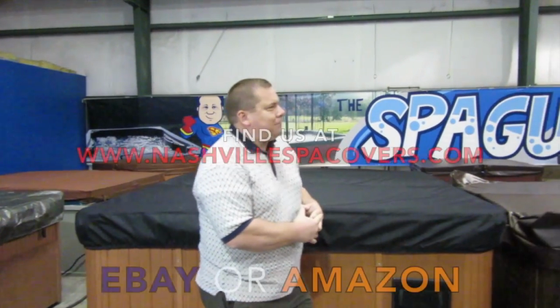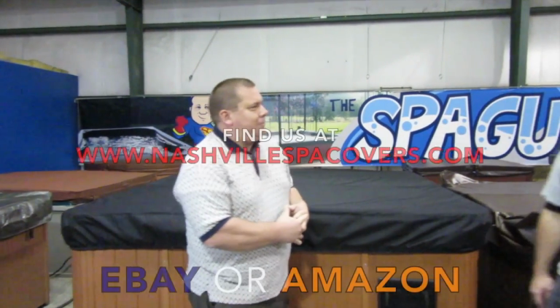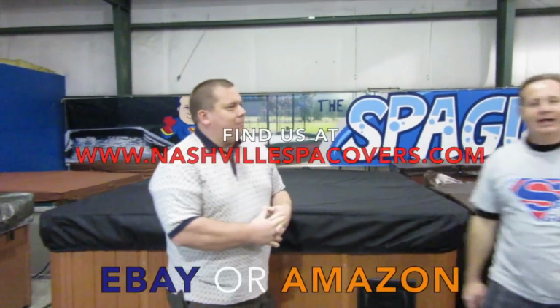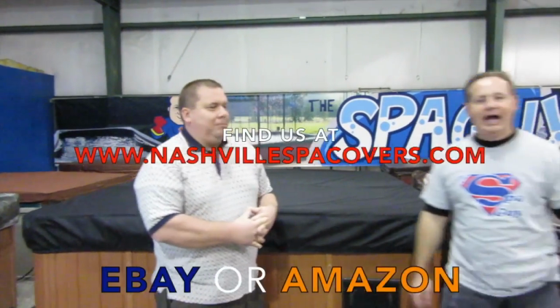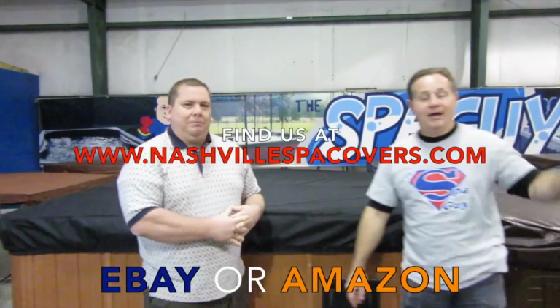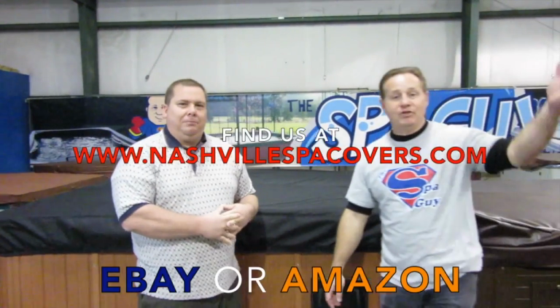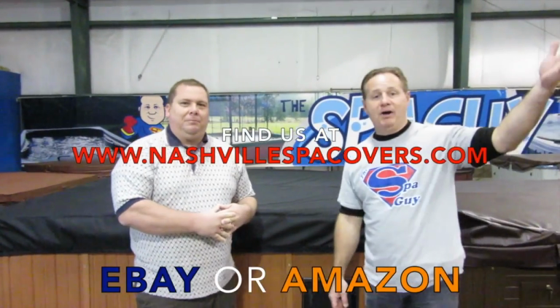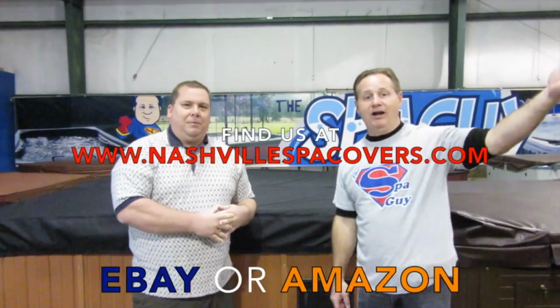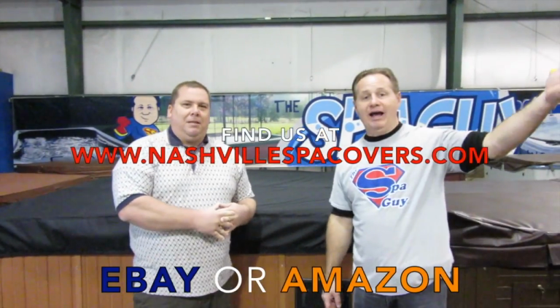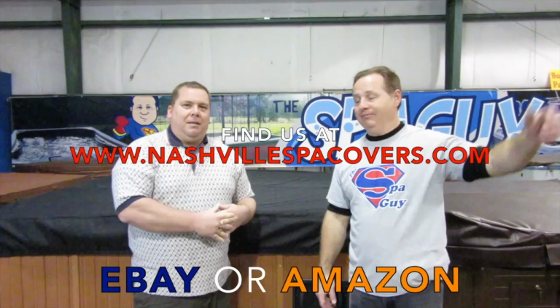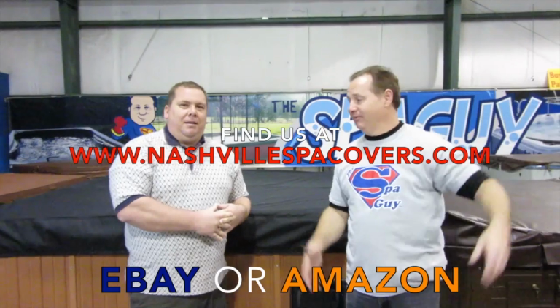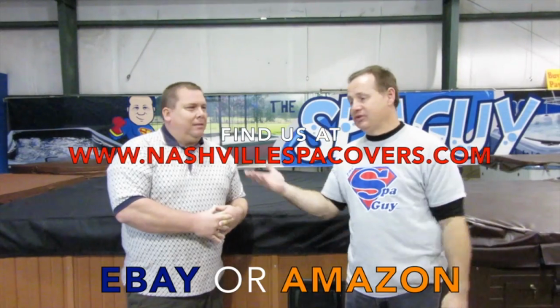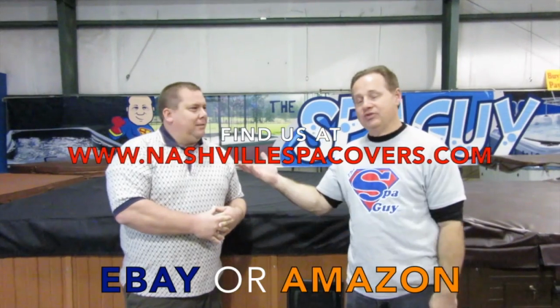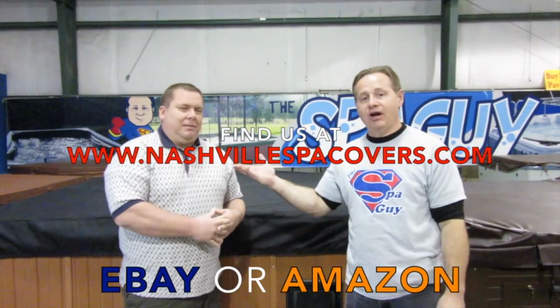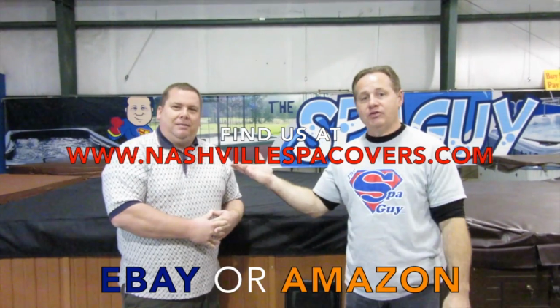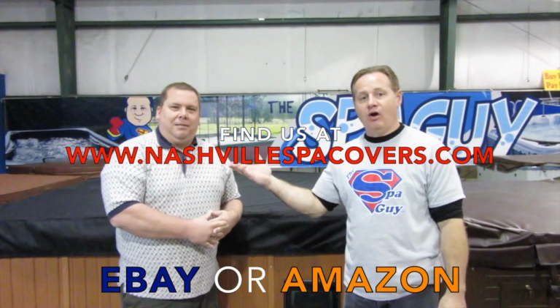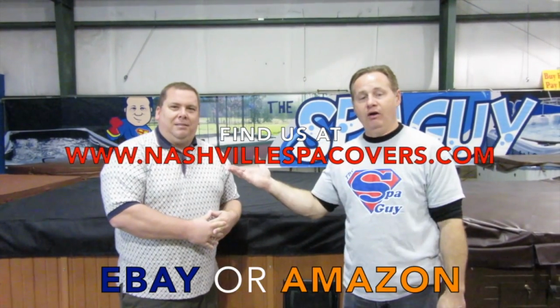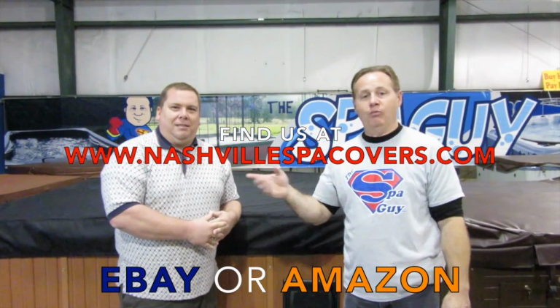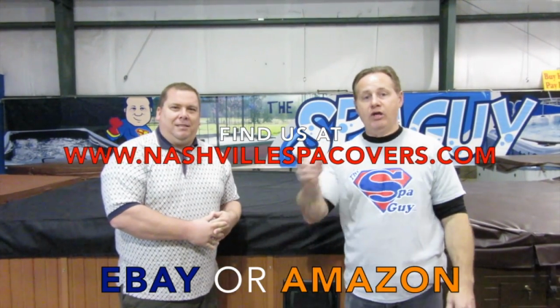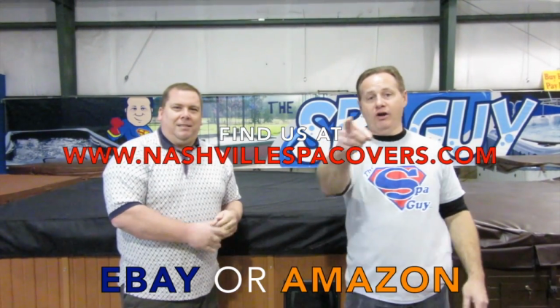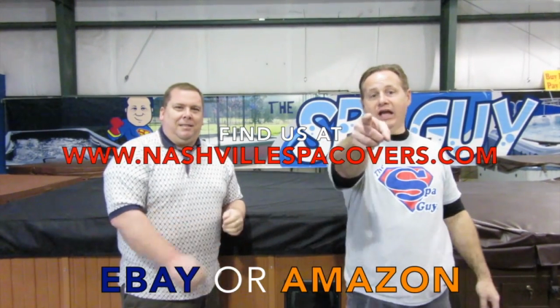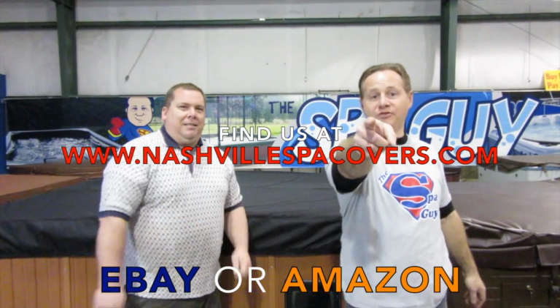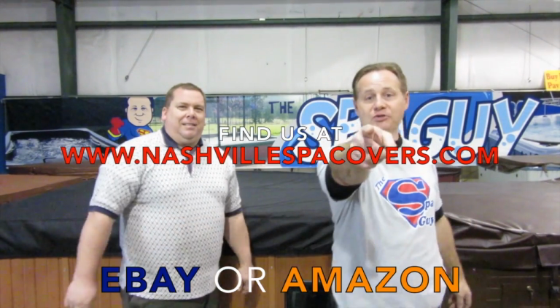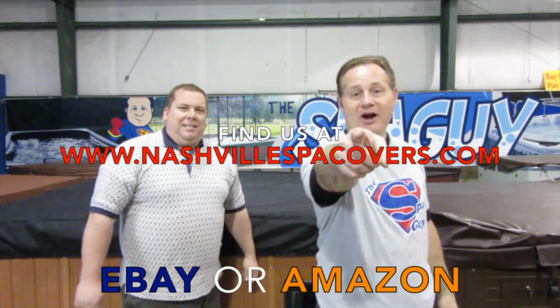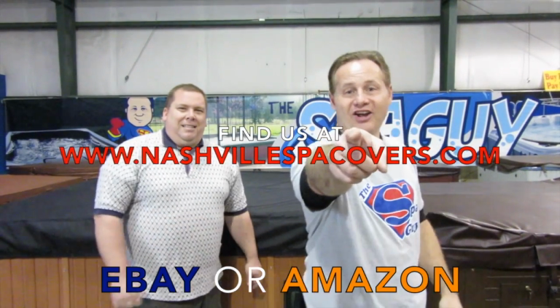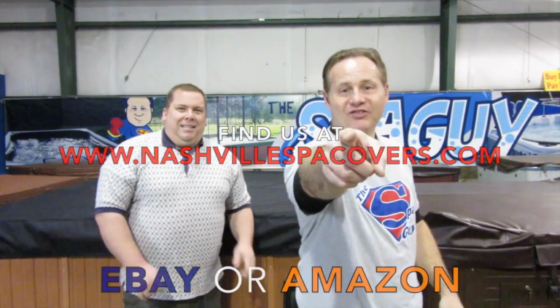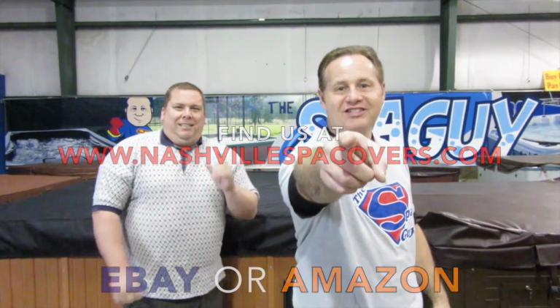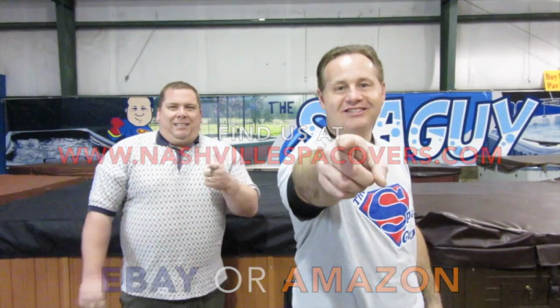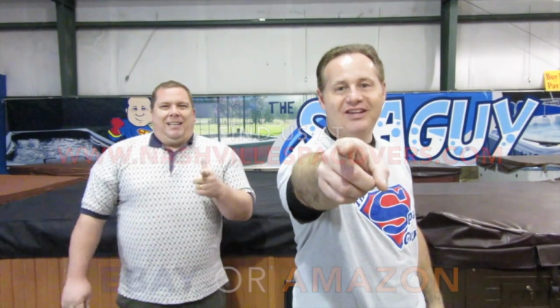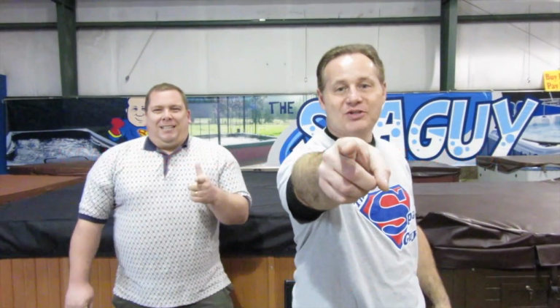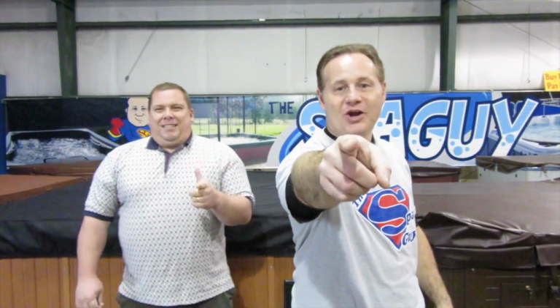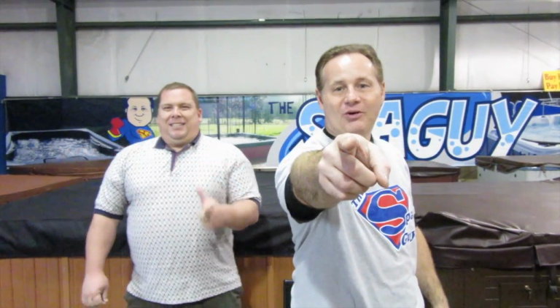All right, I am the Spa Guy. This is The Cover Czar and we are Nashville Spa Covers. Give us a call.